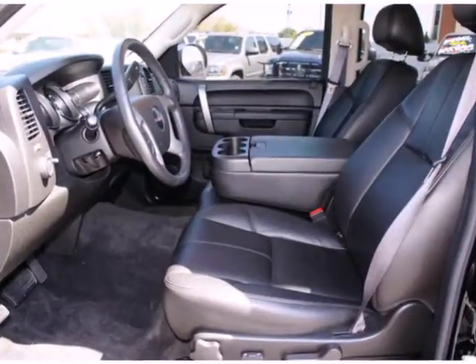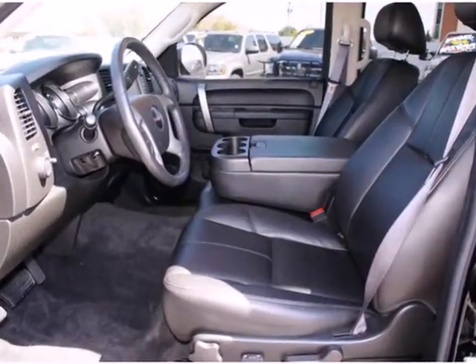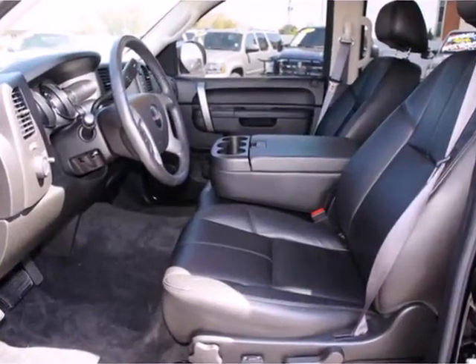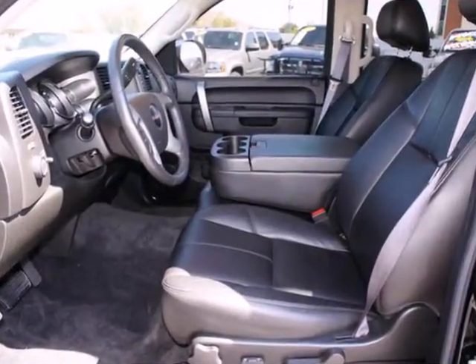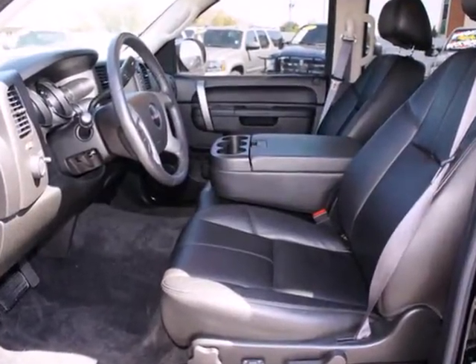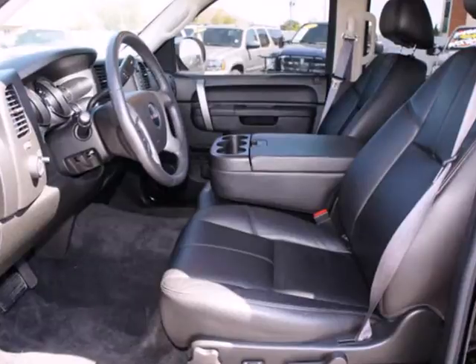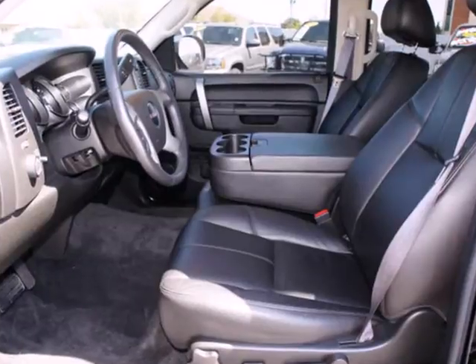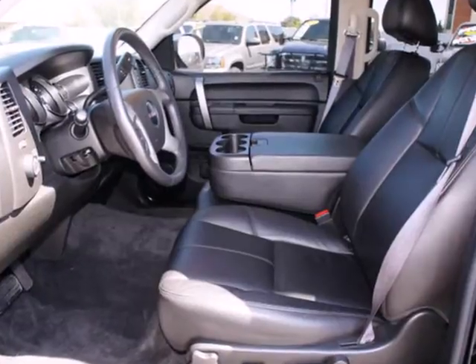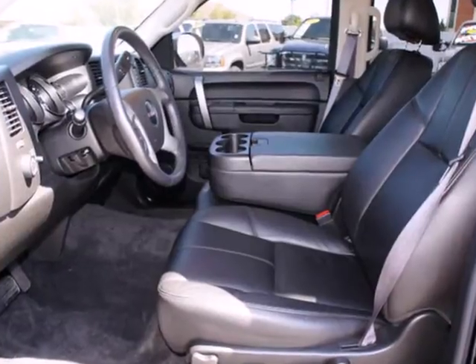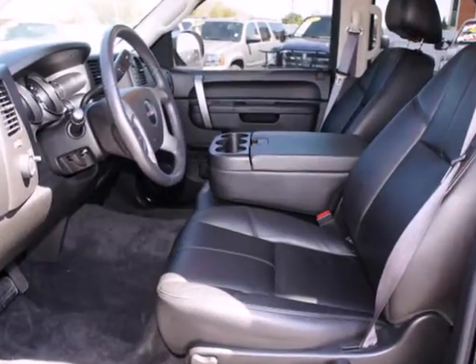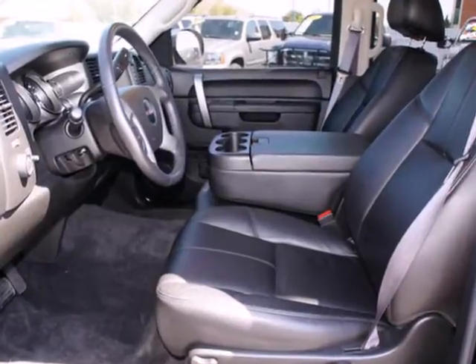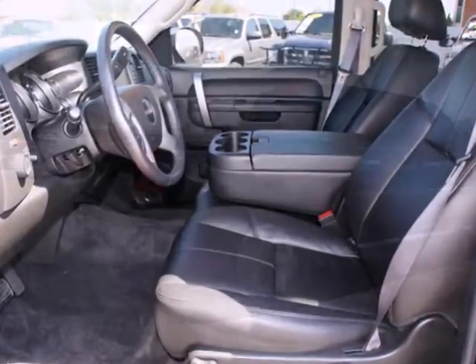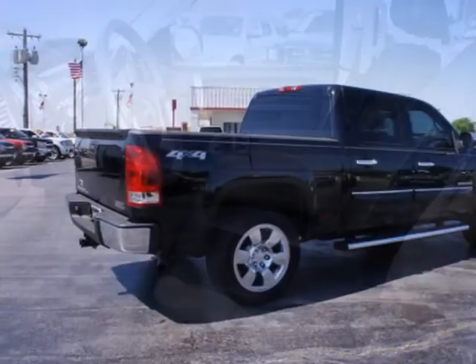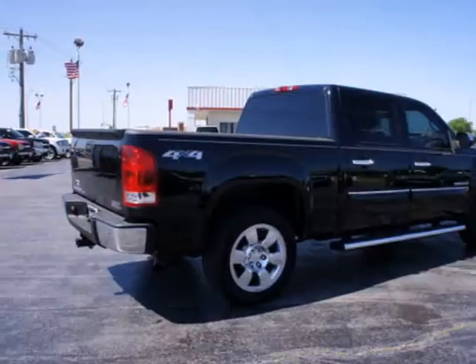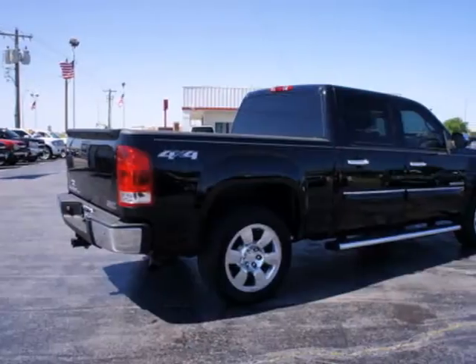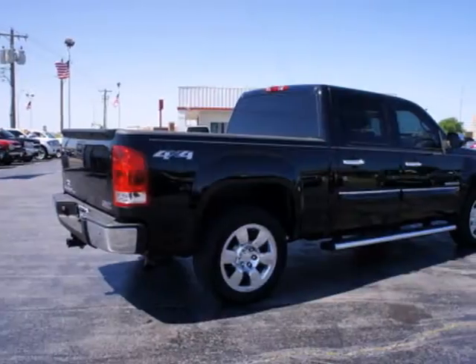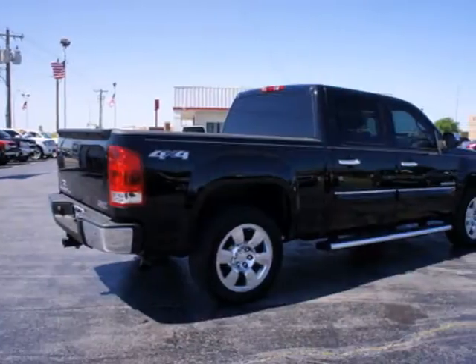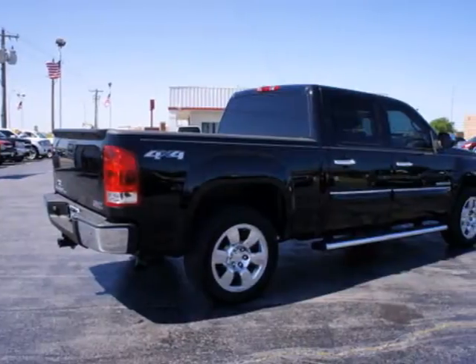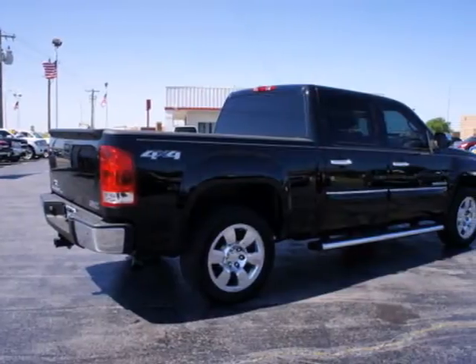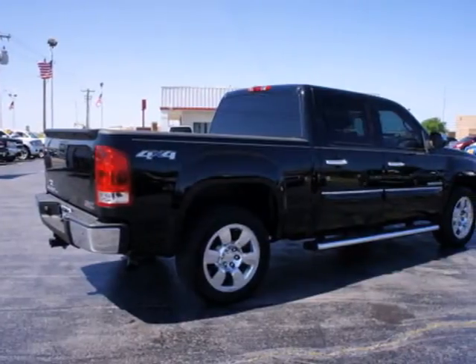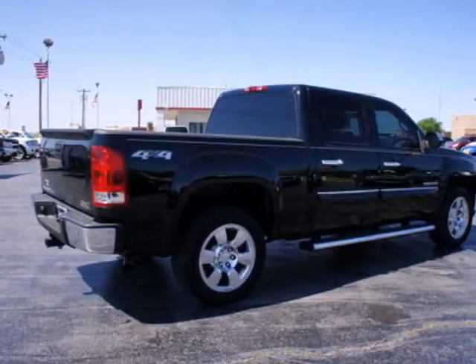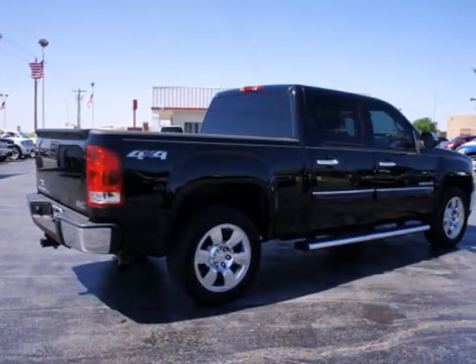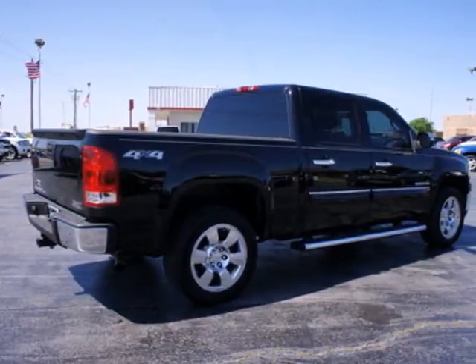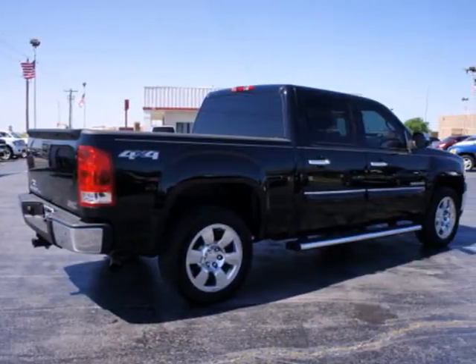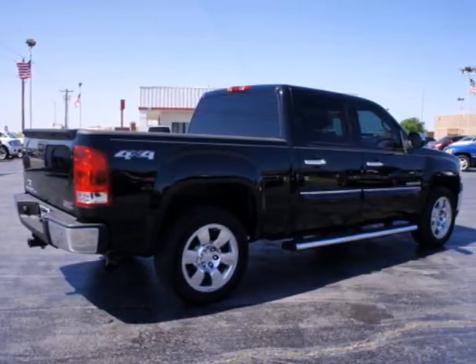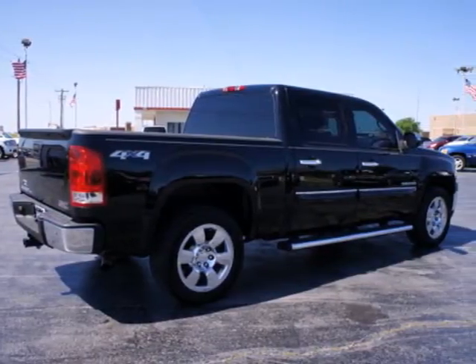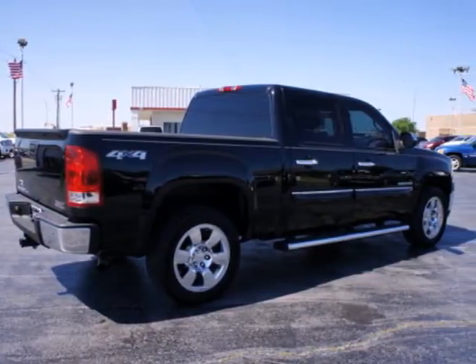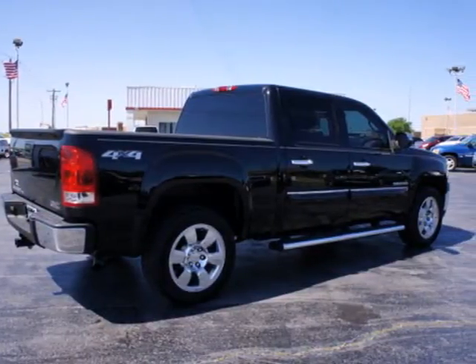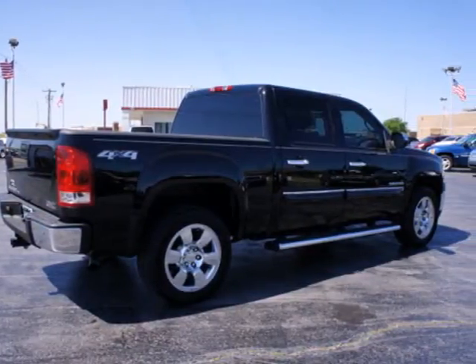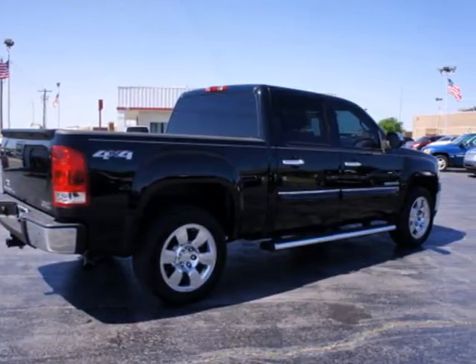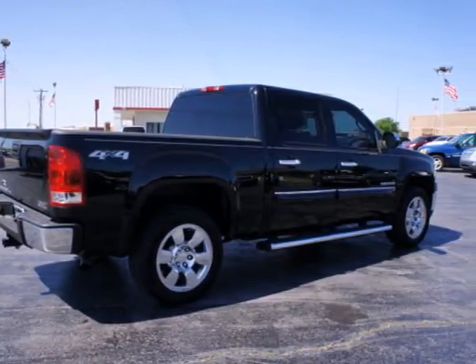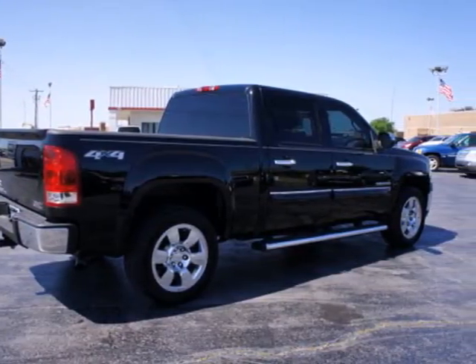With its rugged chassis and superb handling, the rock-solid Sierra is always ahead of its class.